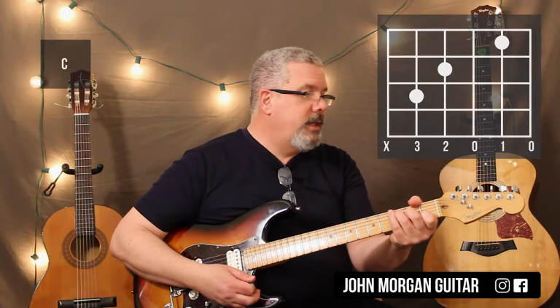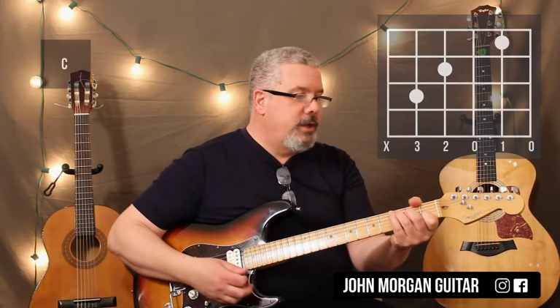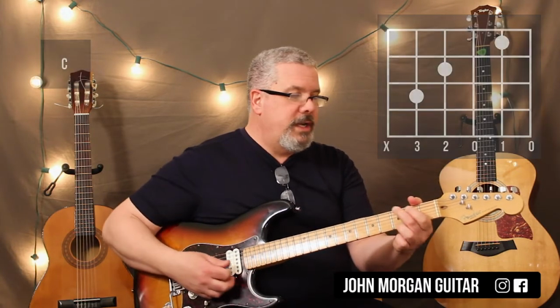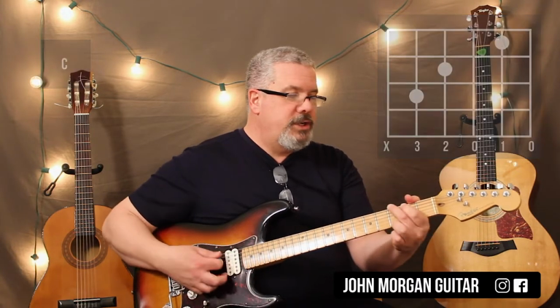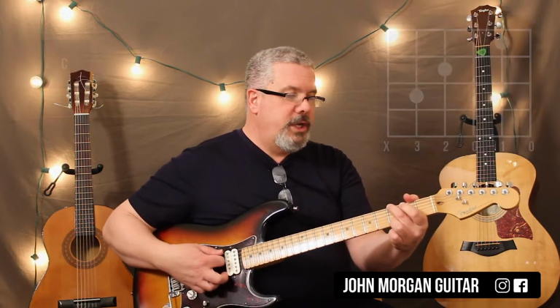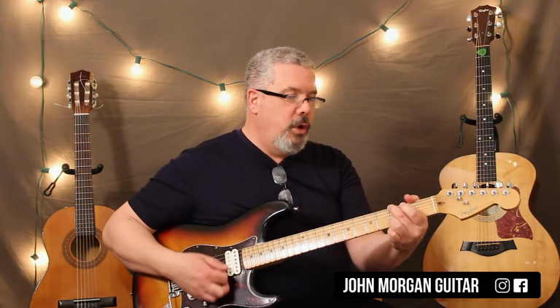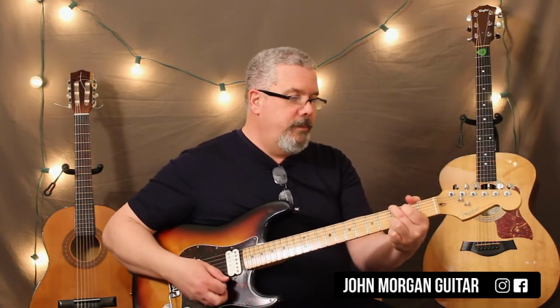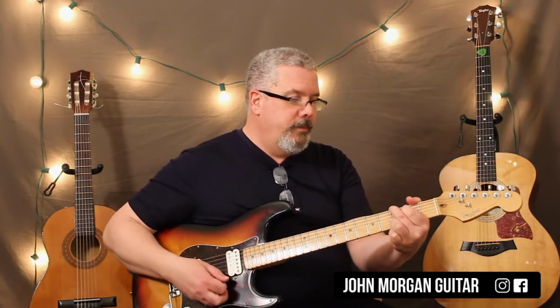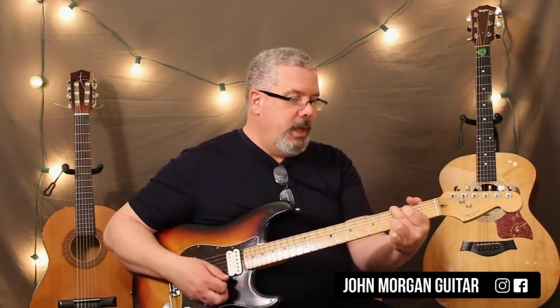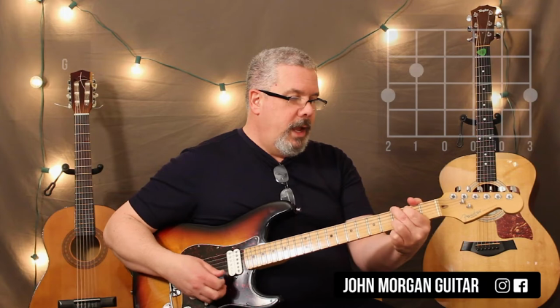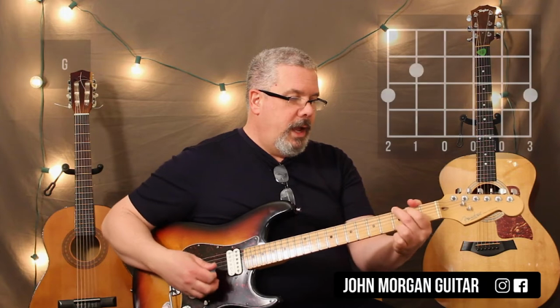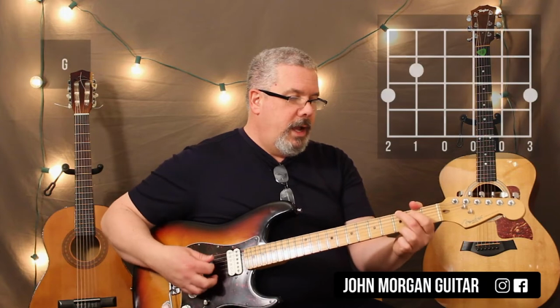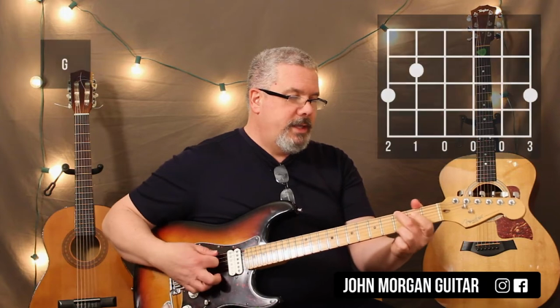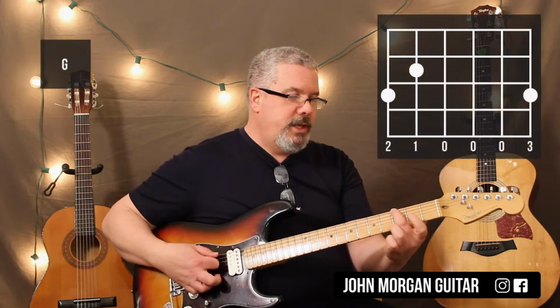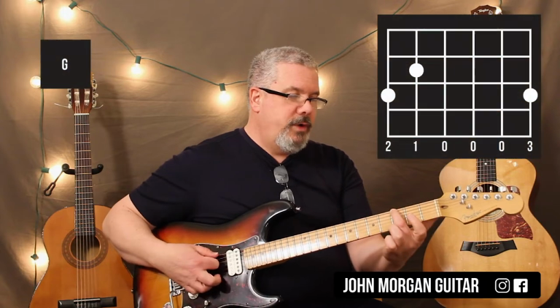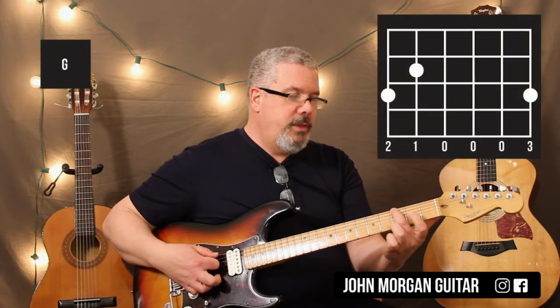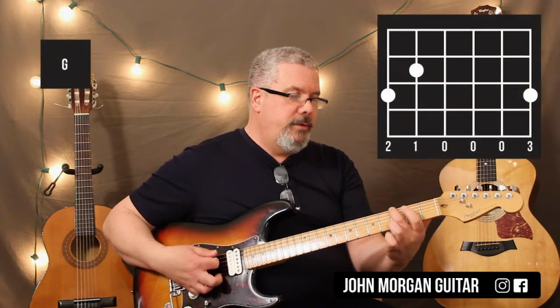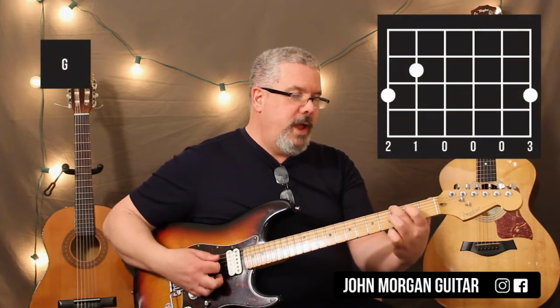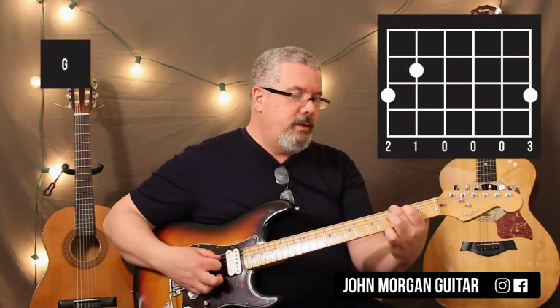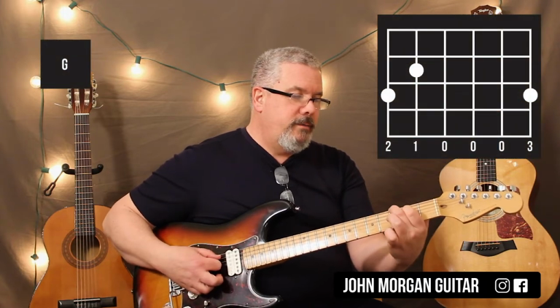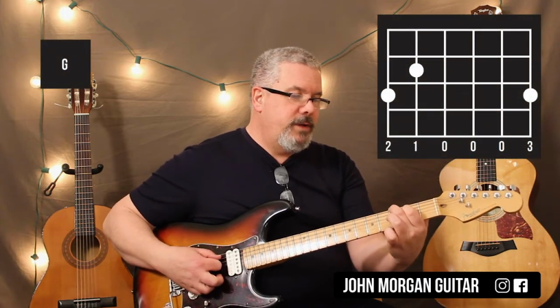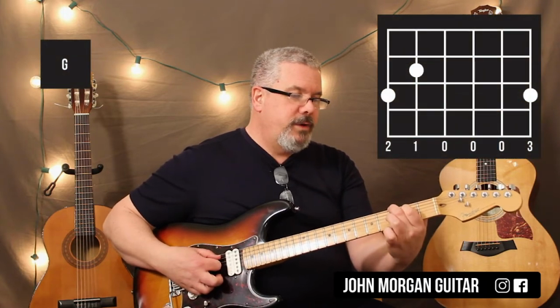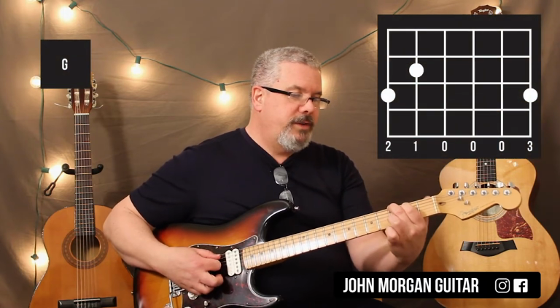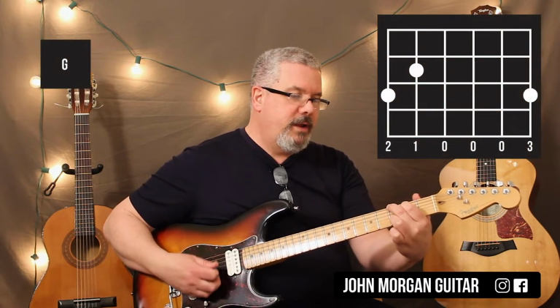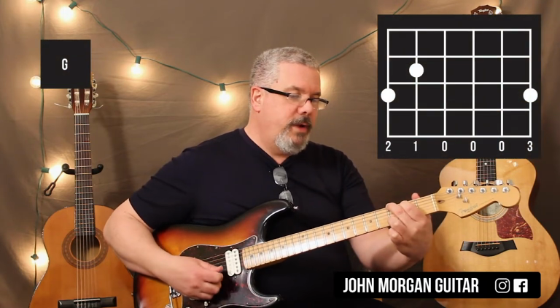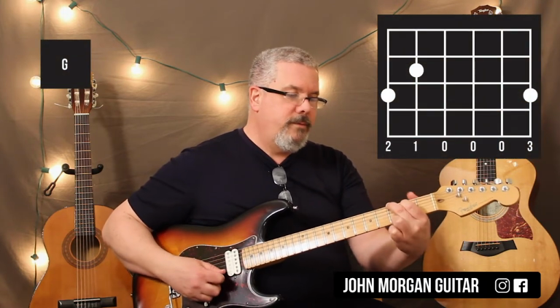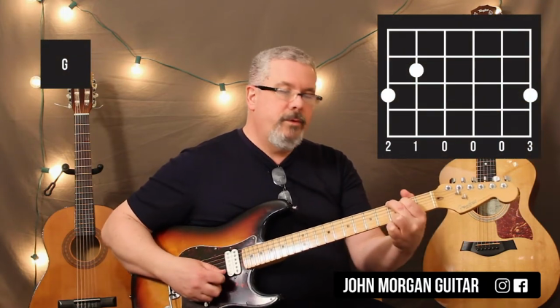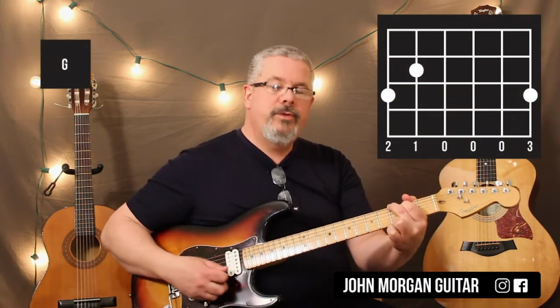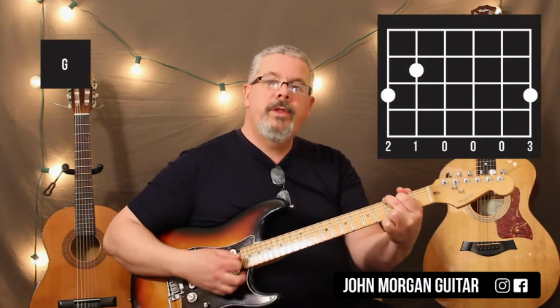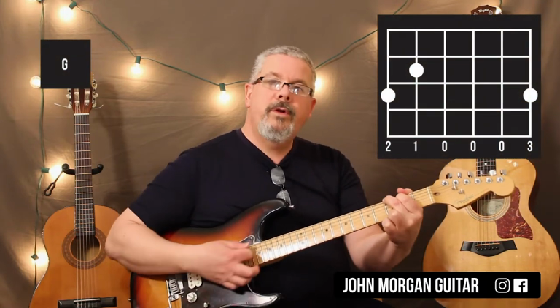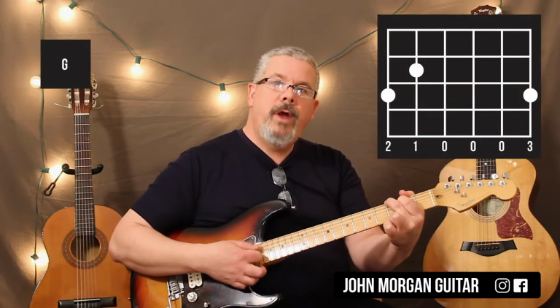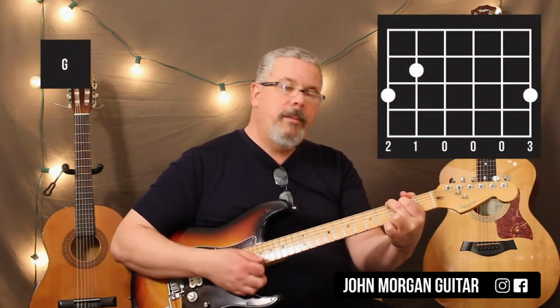You're going to need a G chord: 6th string, 3rd fret; 5th string, 2nd fret; 1st string, 3rd fret.